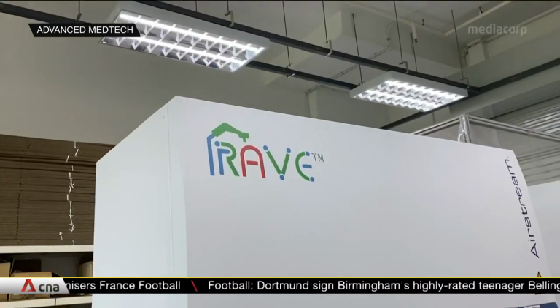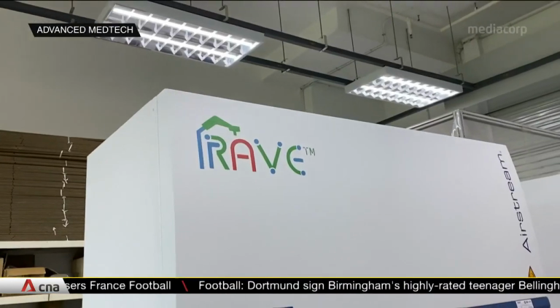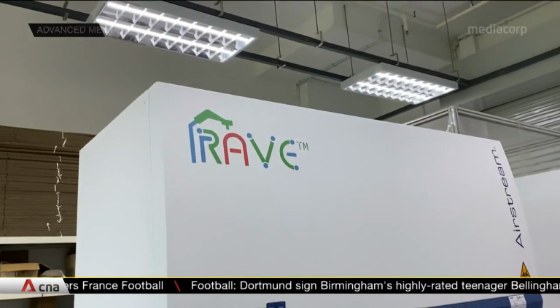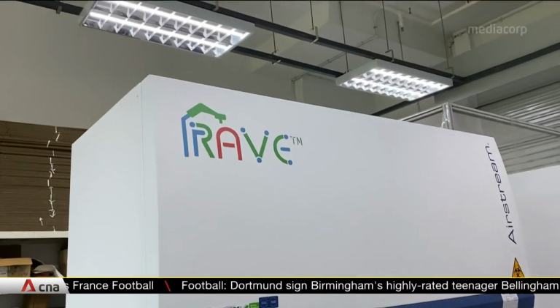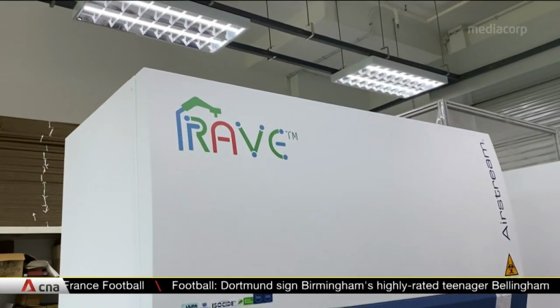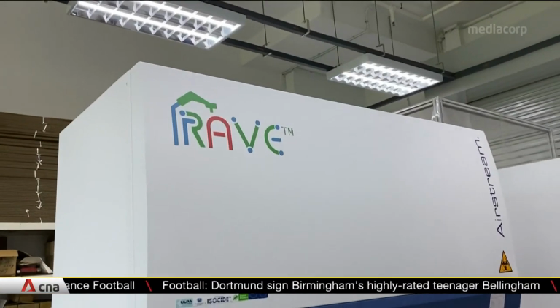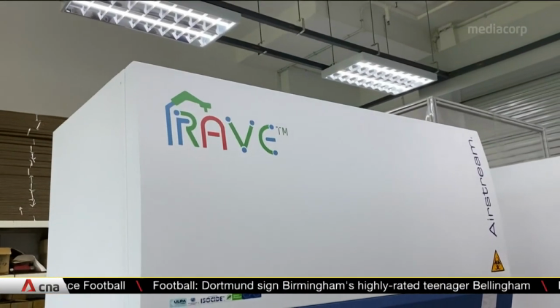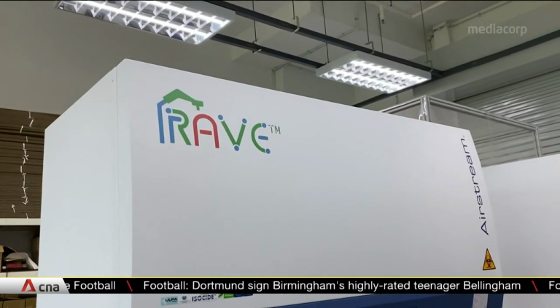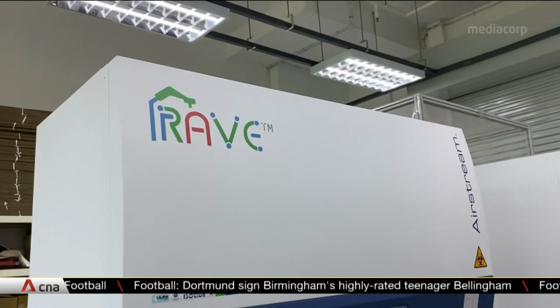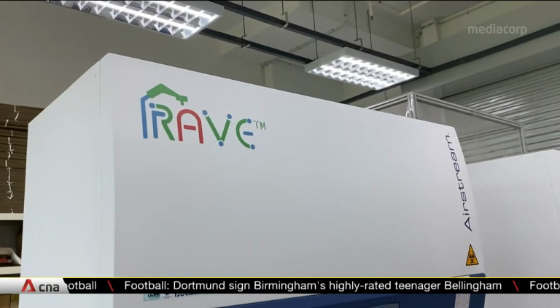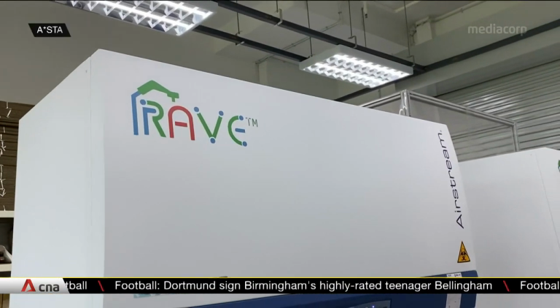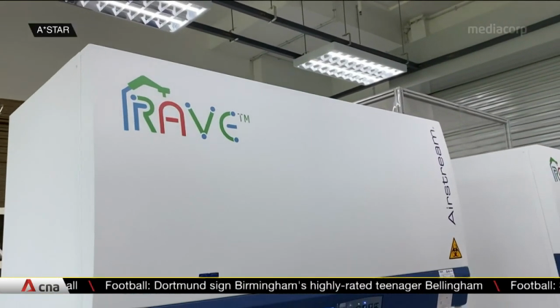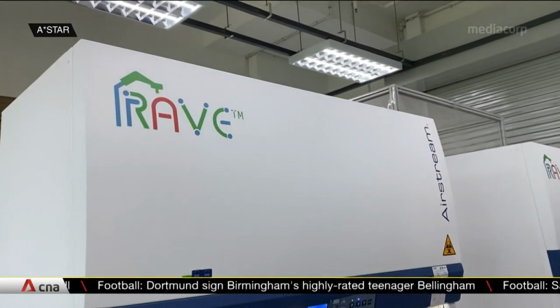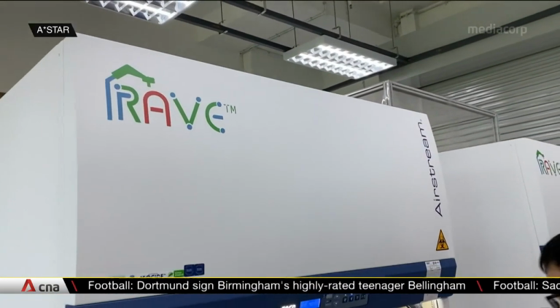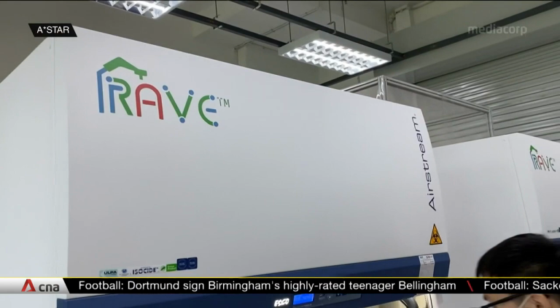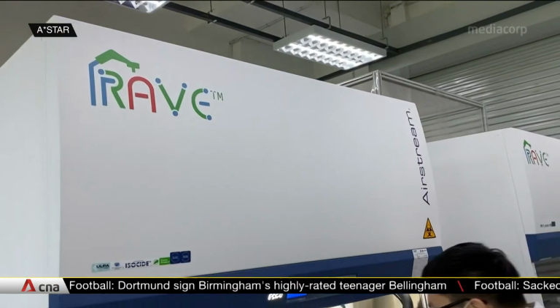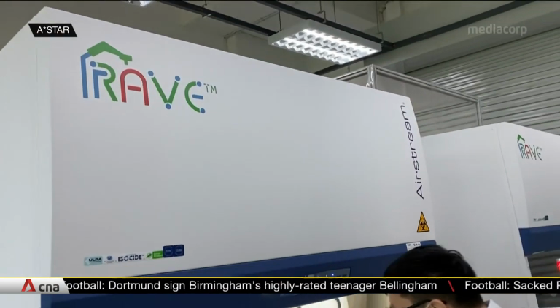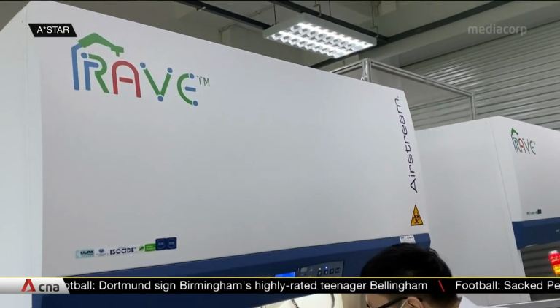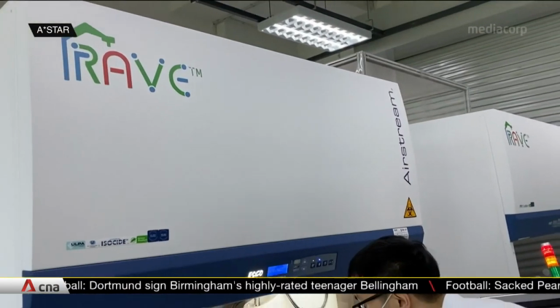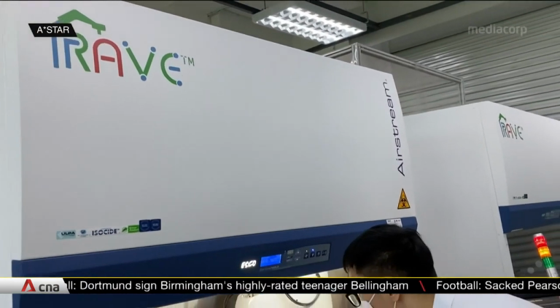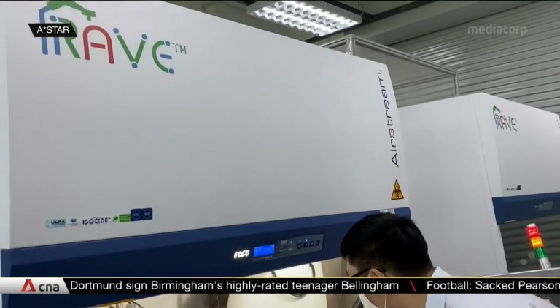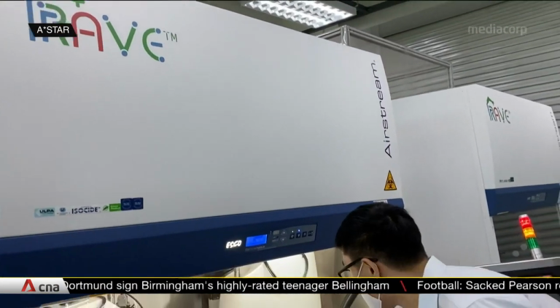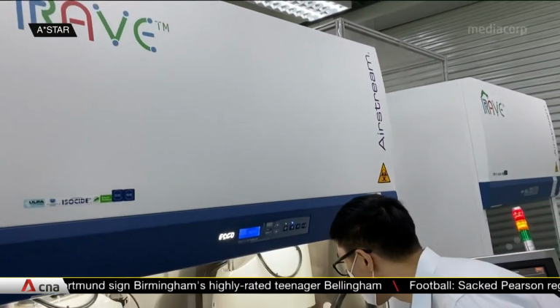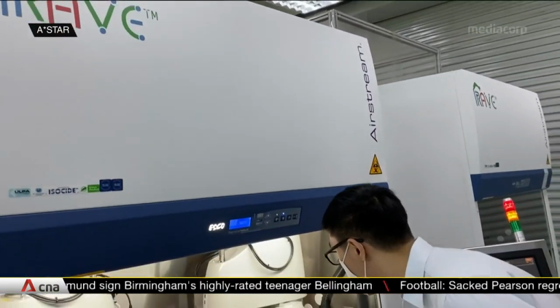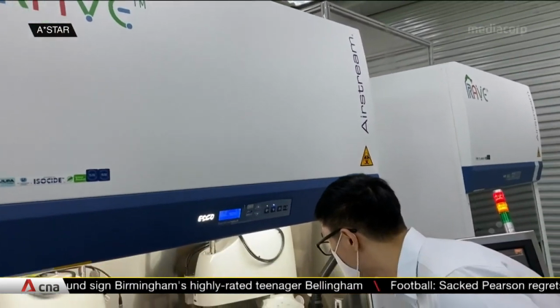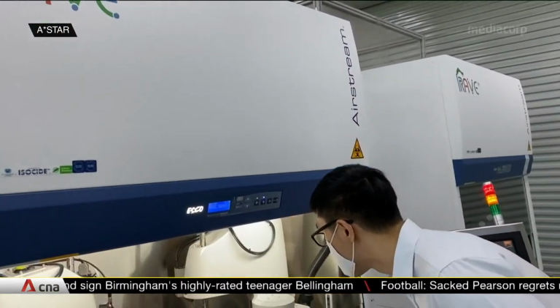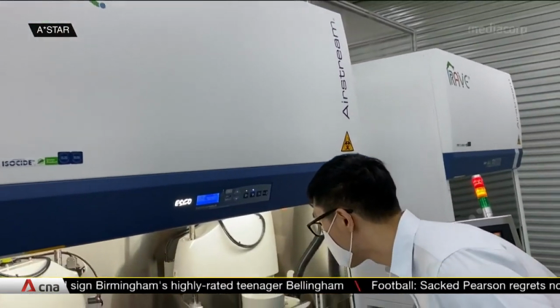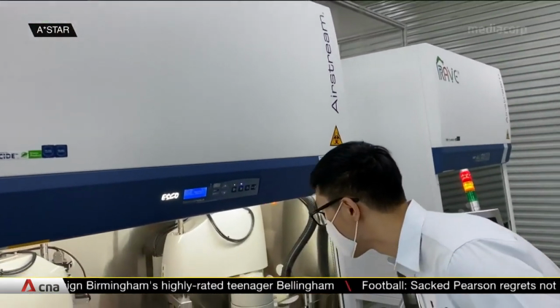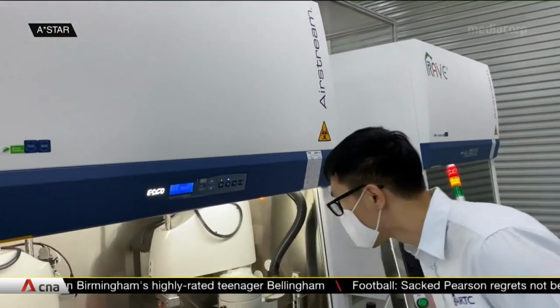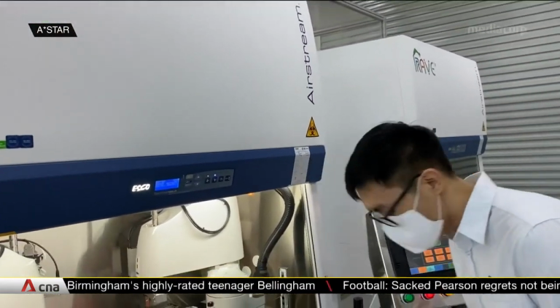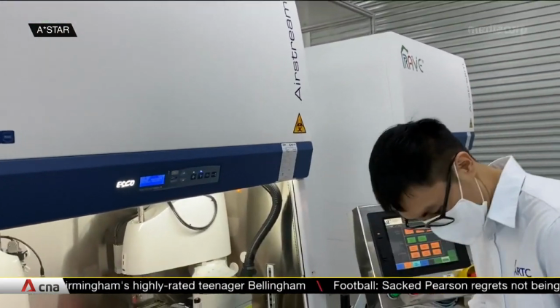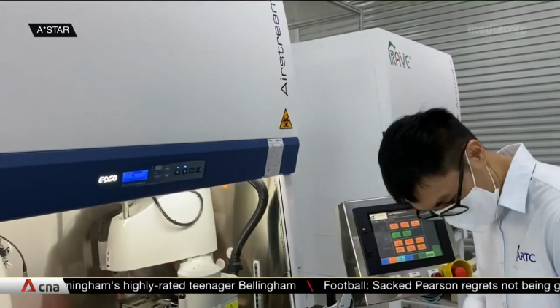And it will also give a boost to the country's total testing capacity, which was about 13,000 last month.